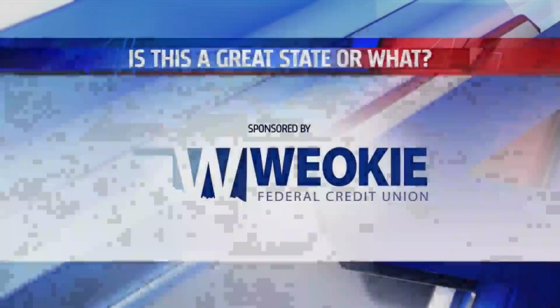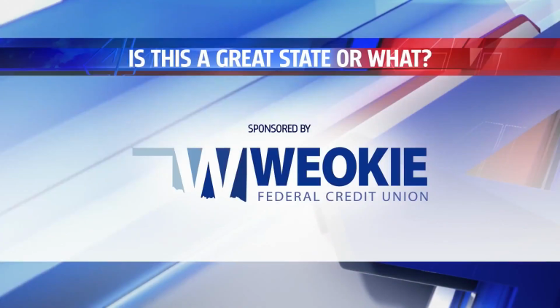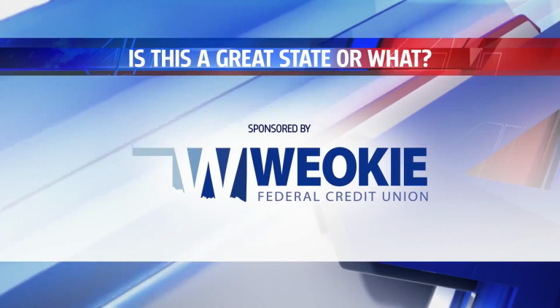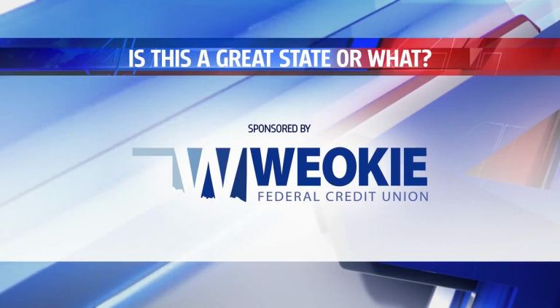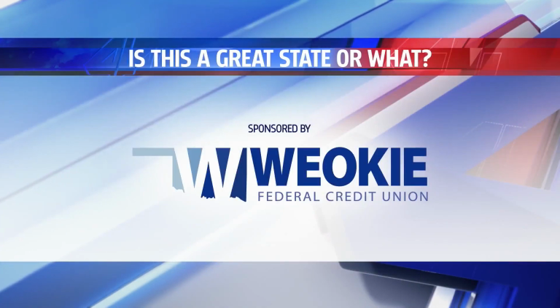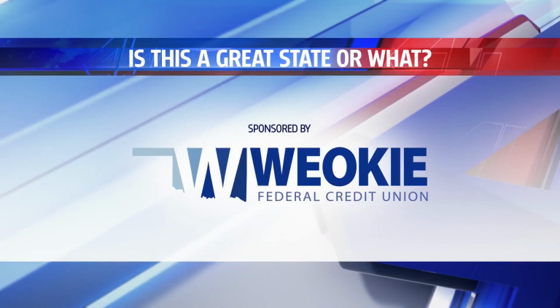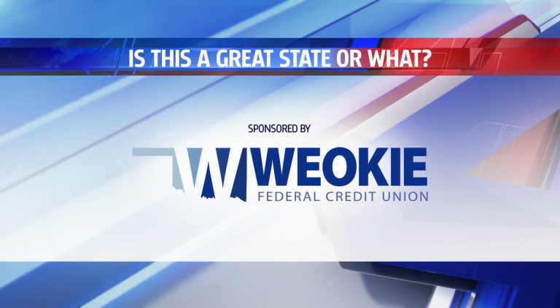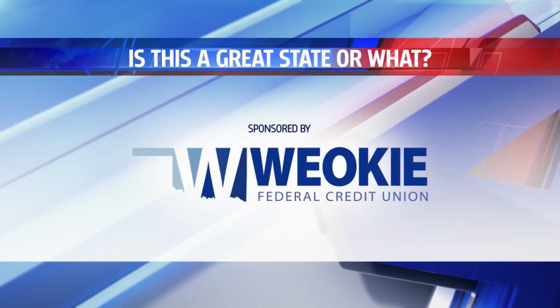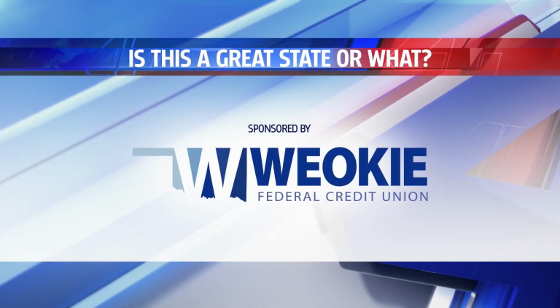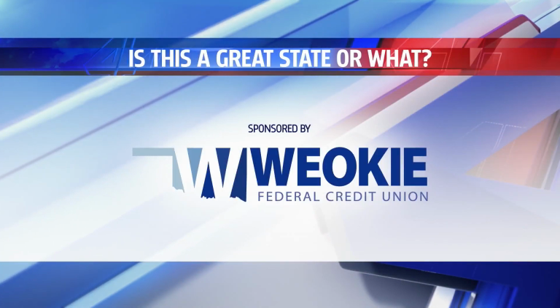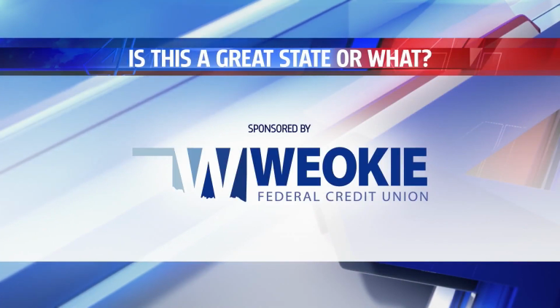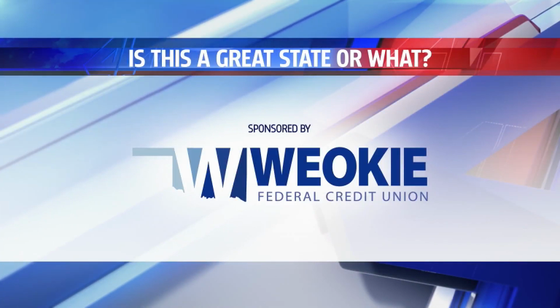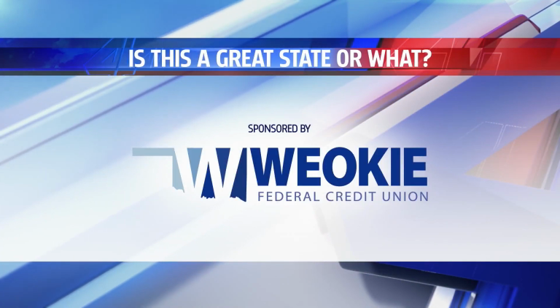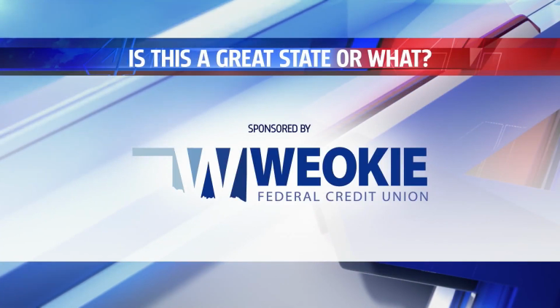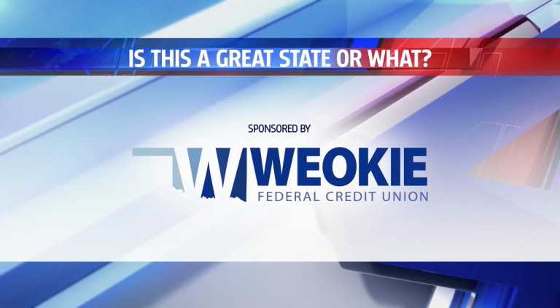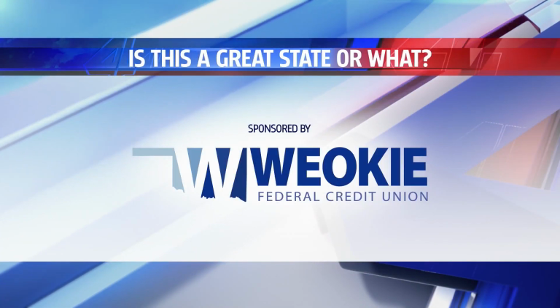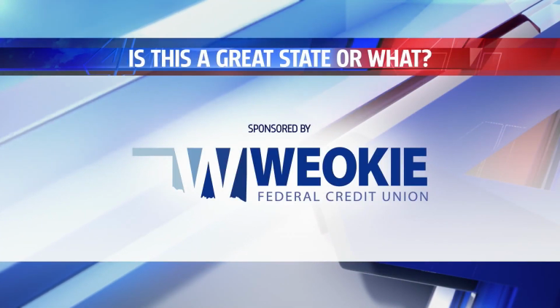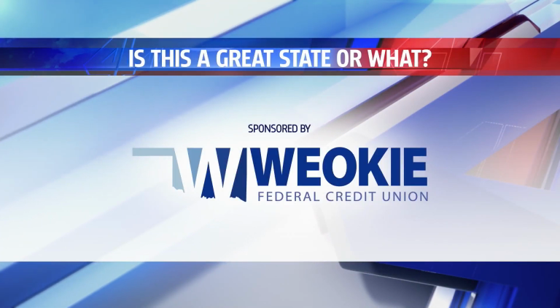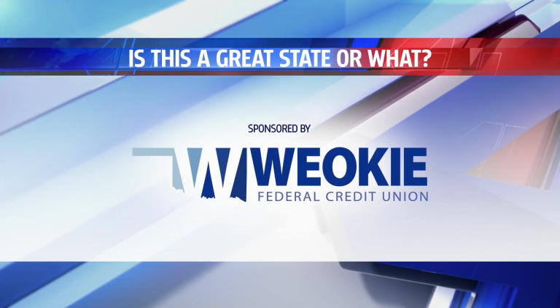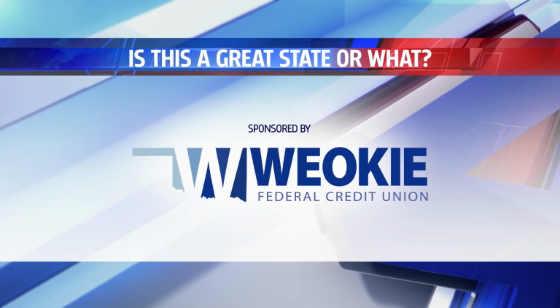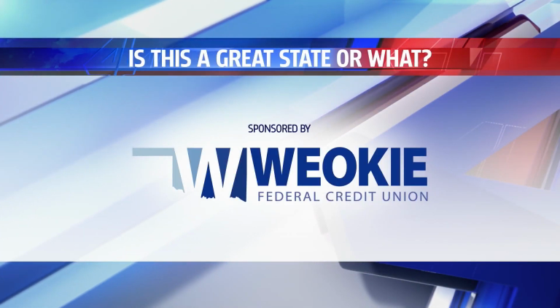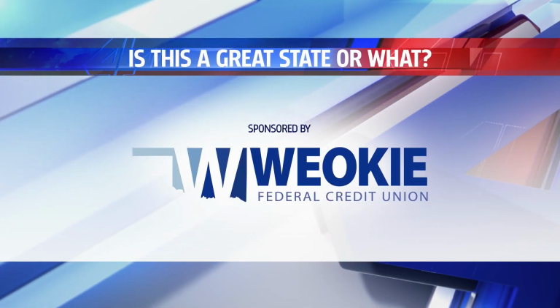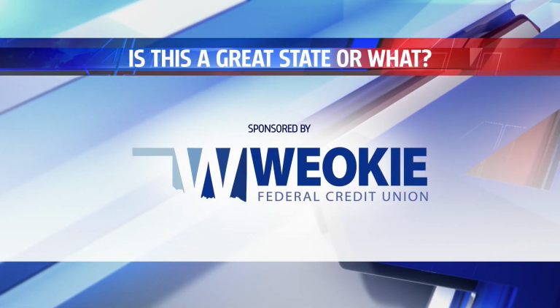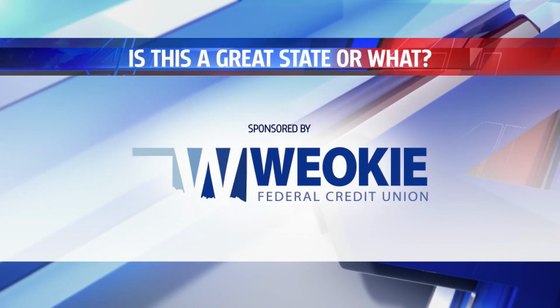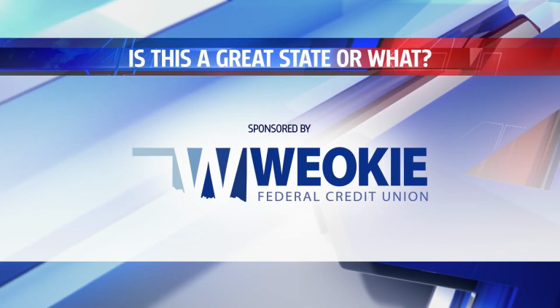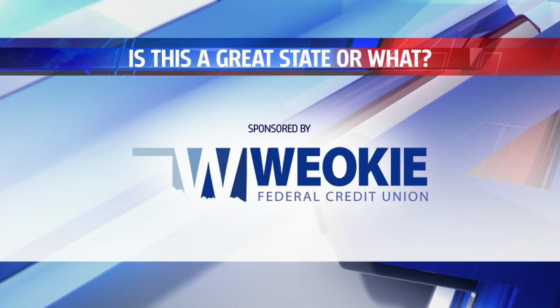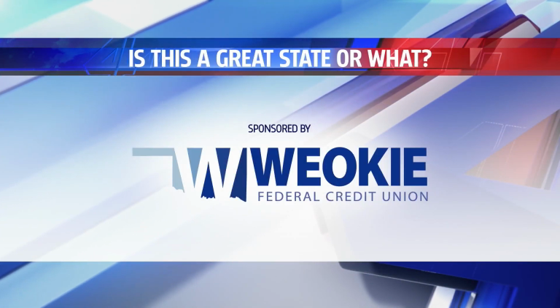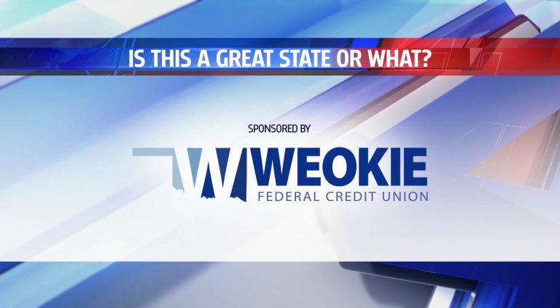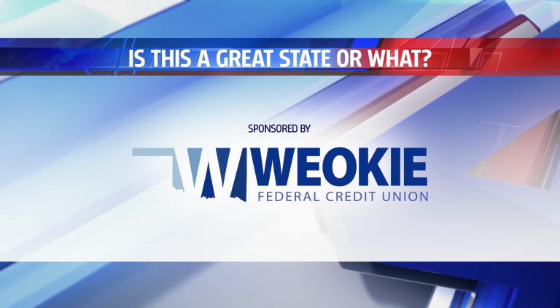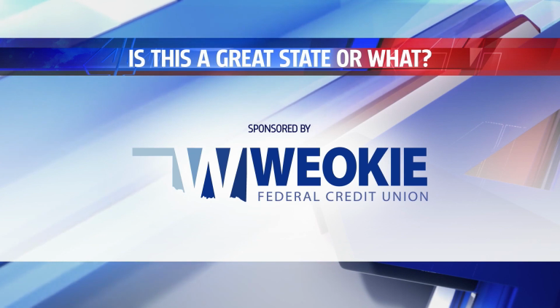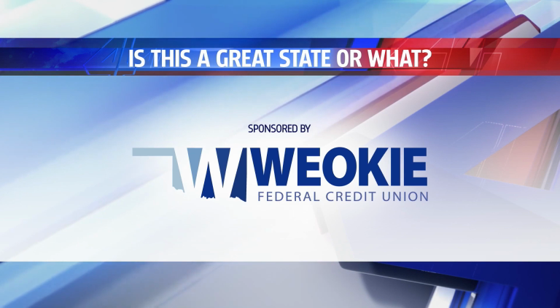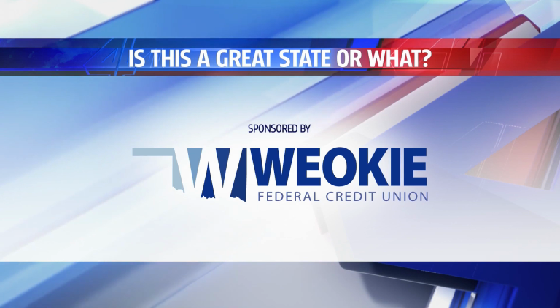Is this a great state or what? Is sponsored by Weoki. We got you, Oklahoma.